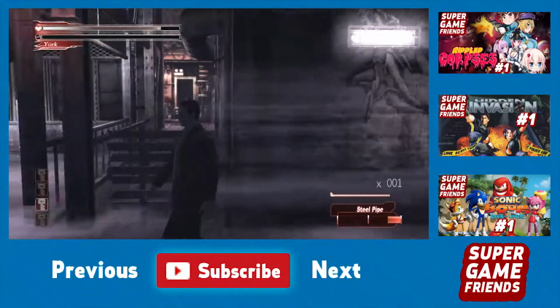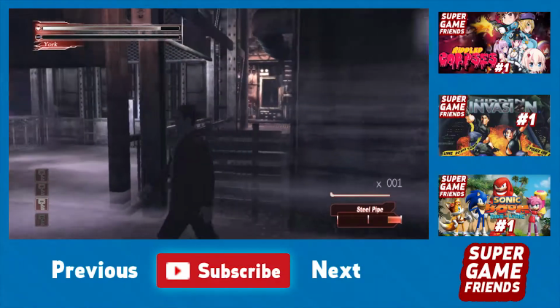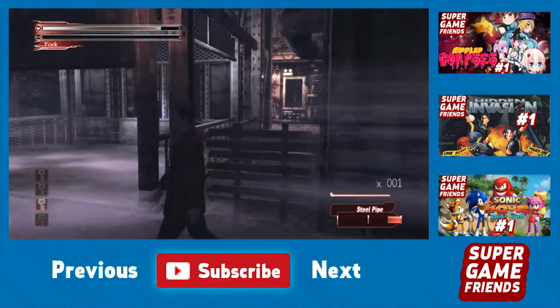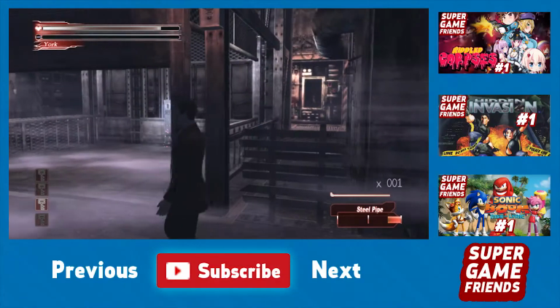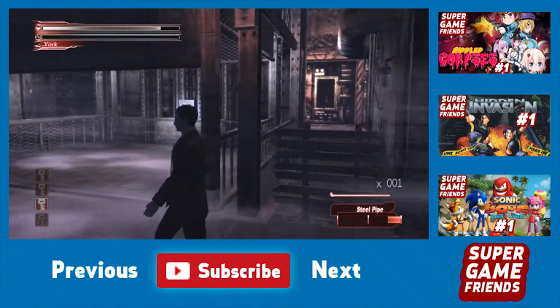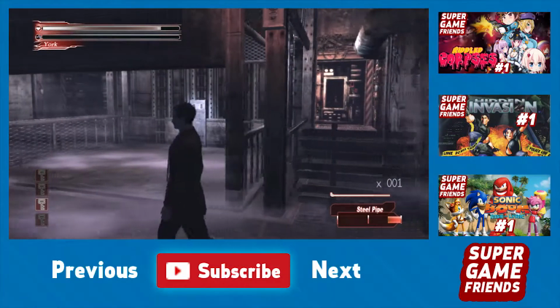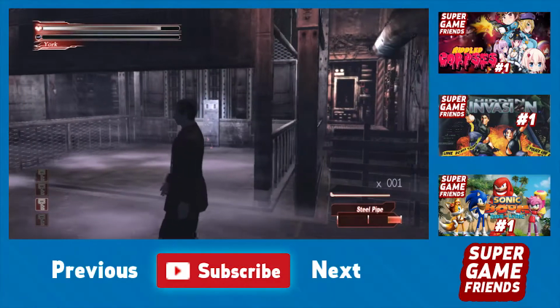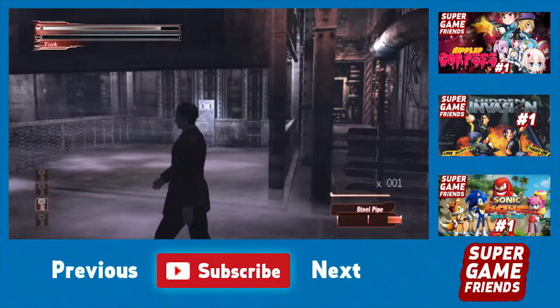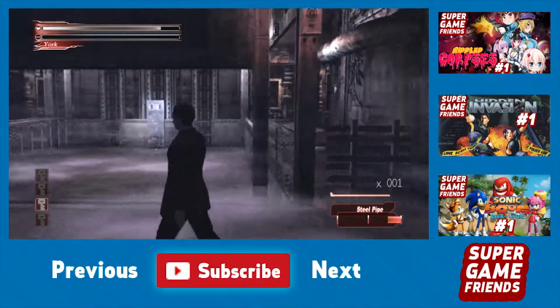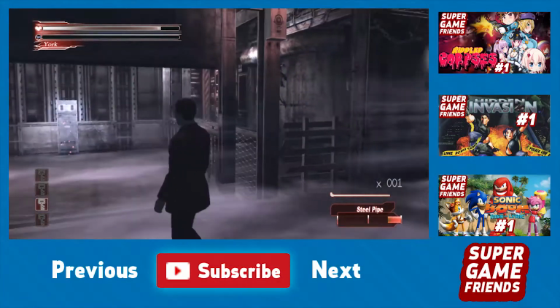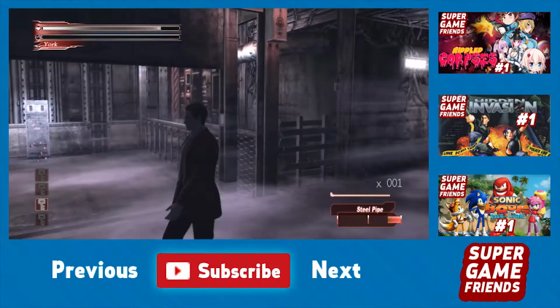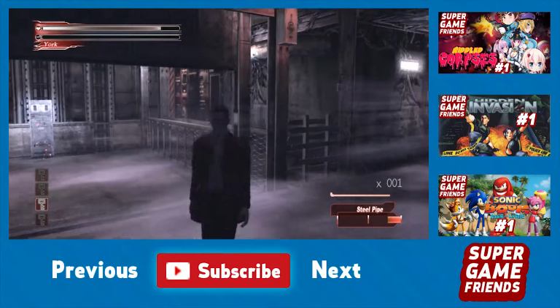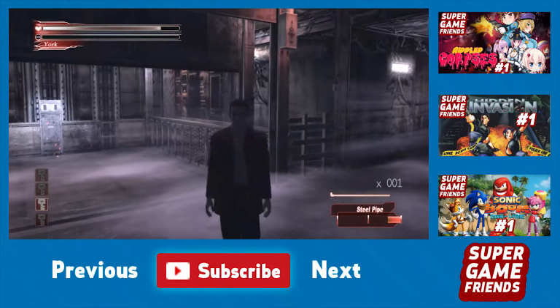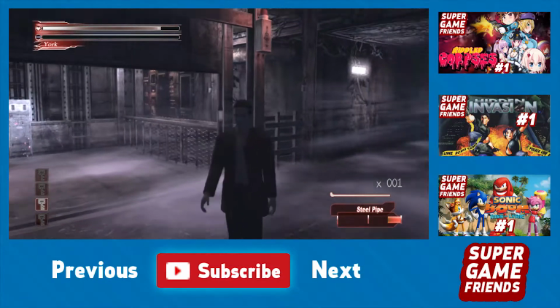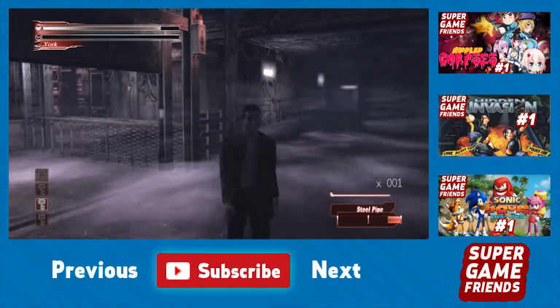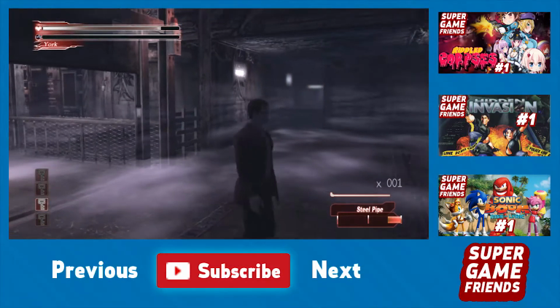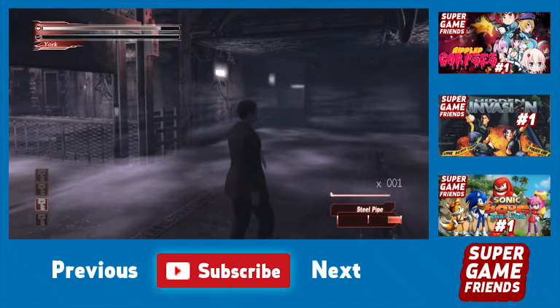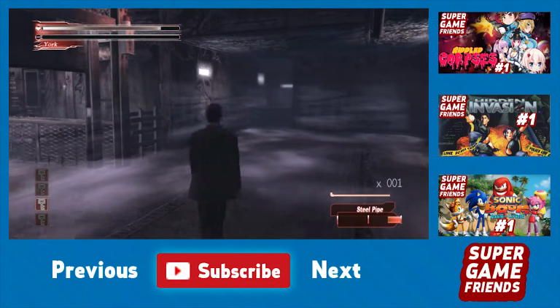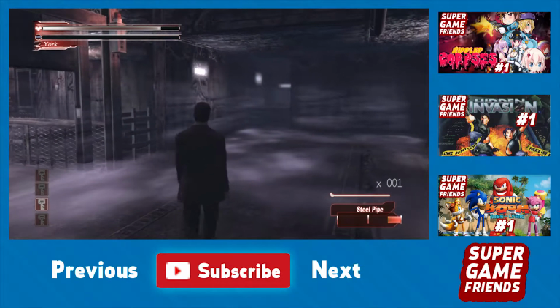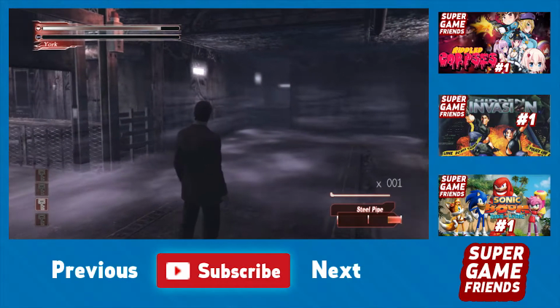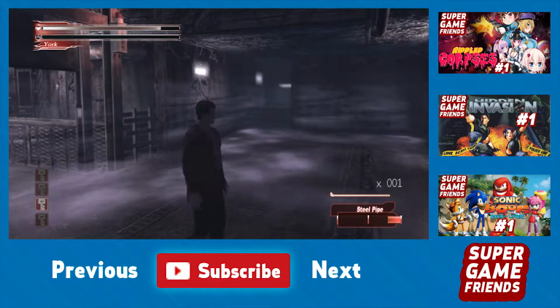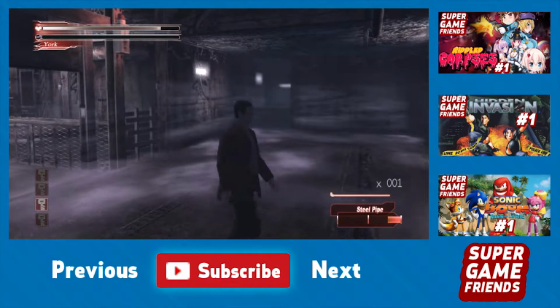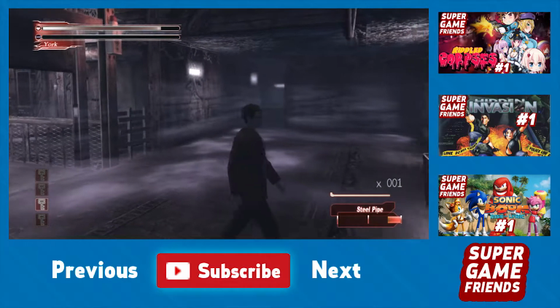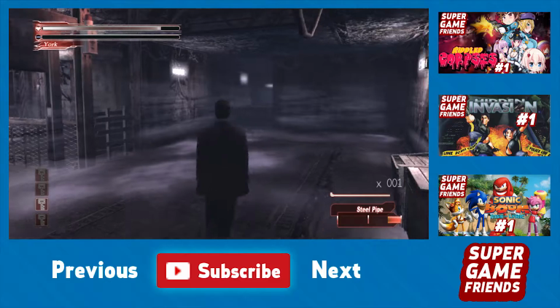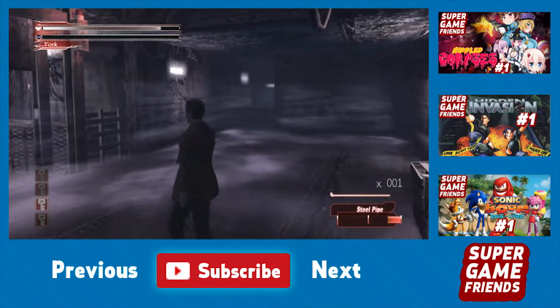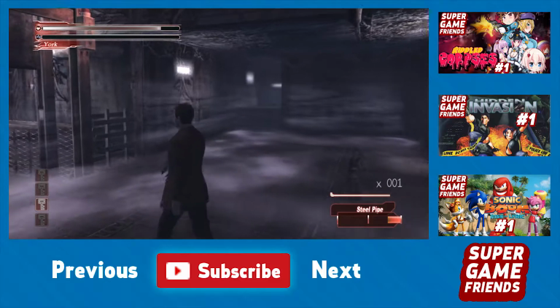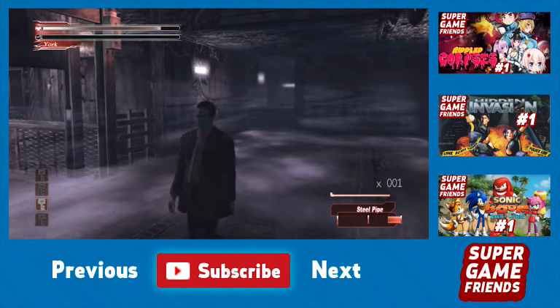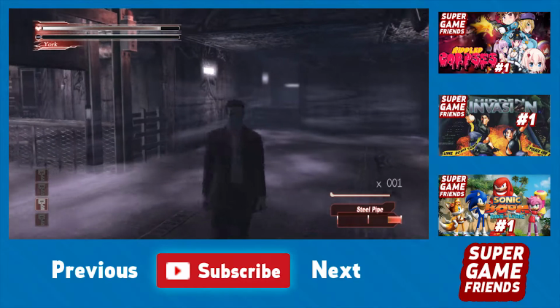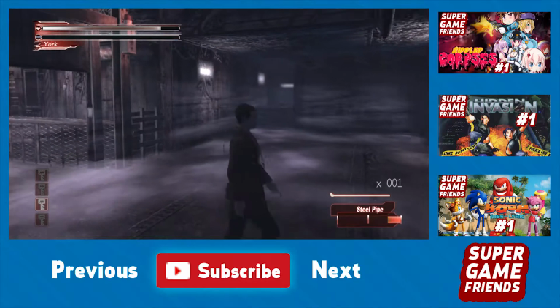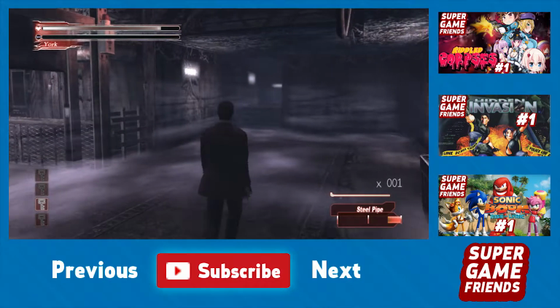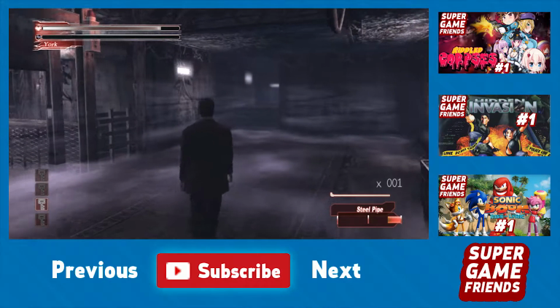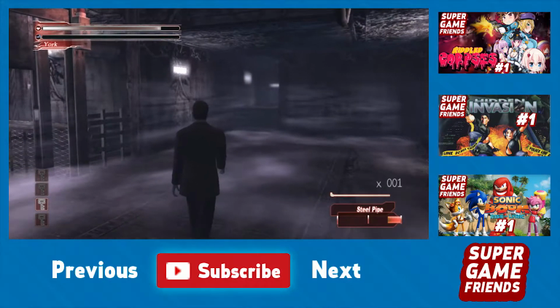Now this looks like a freight elevator — I probably don't want to activate that yet. Do I want to look up here or go in the elevator? Go down the hallway. Okay, I guess that's the way we're going.